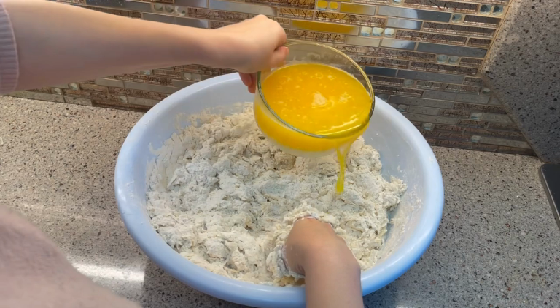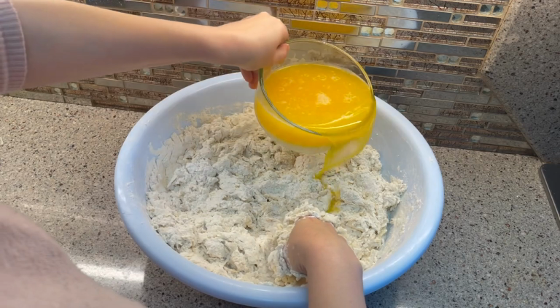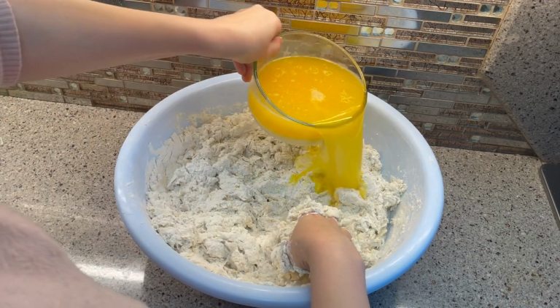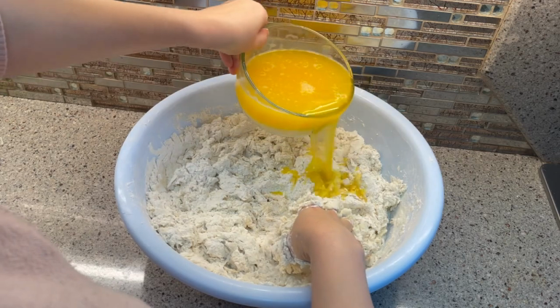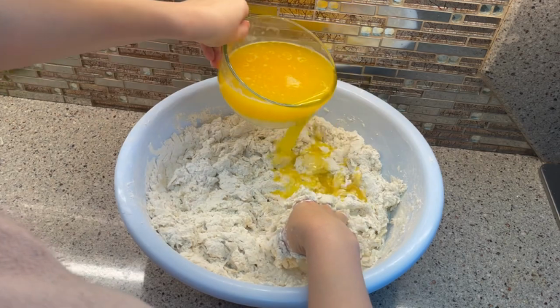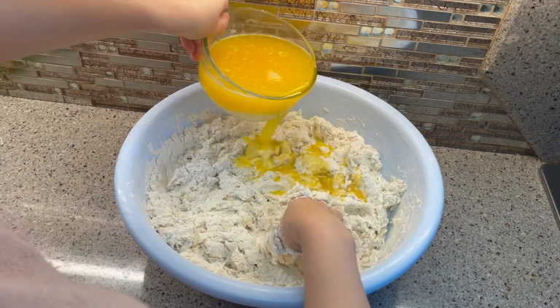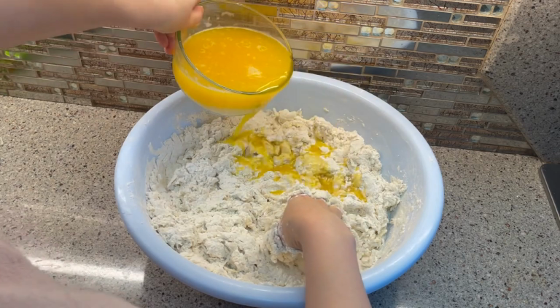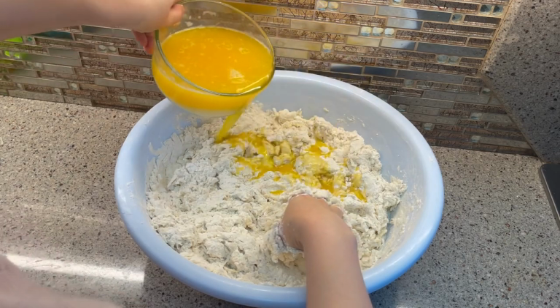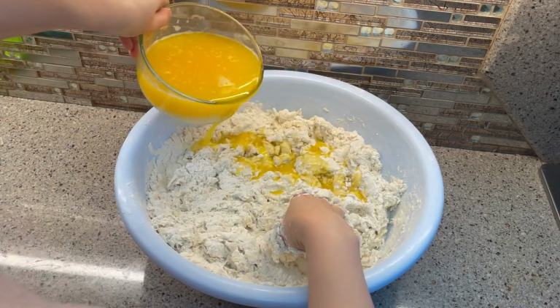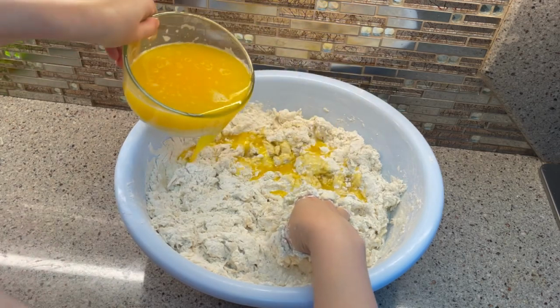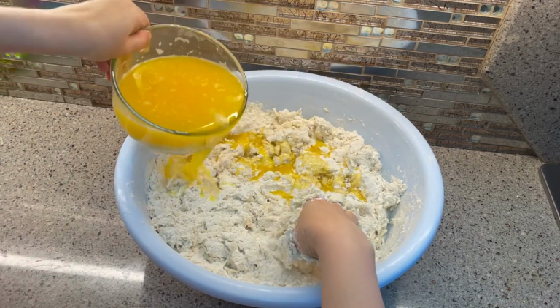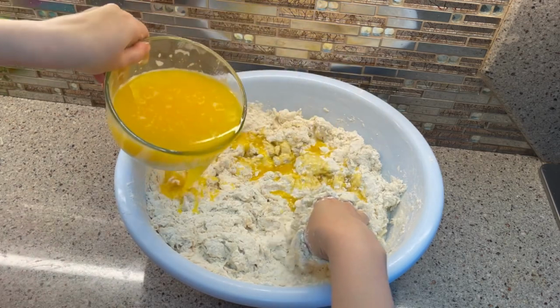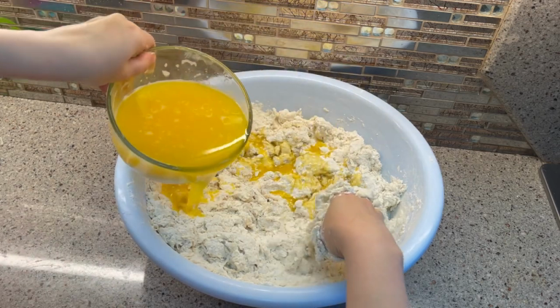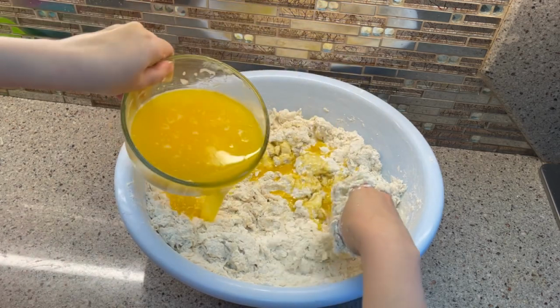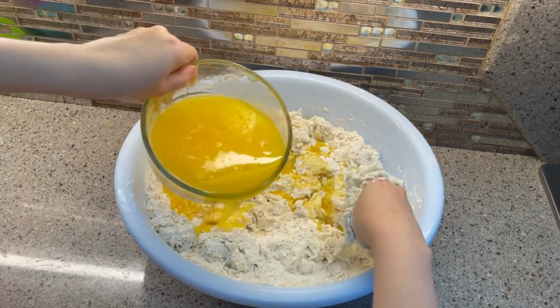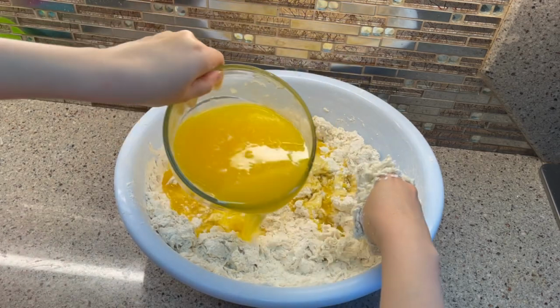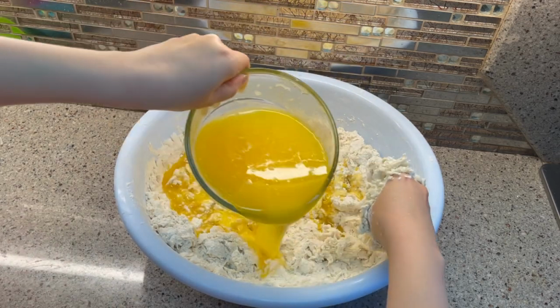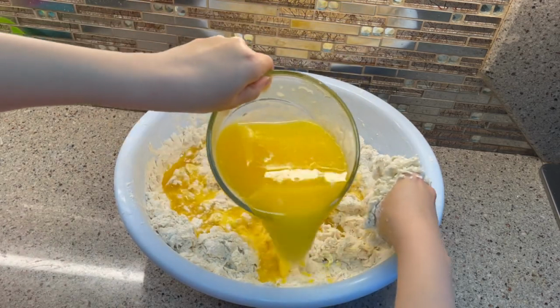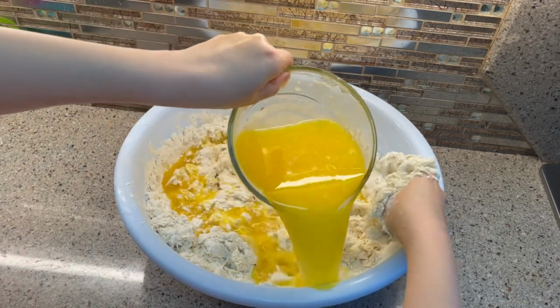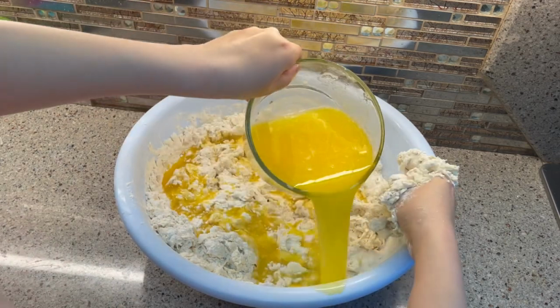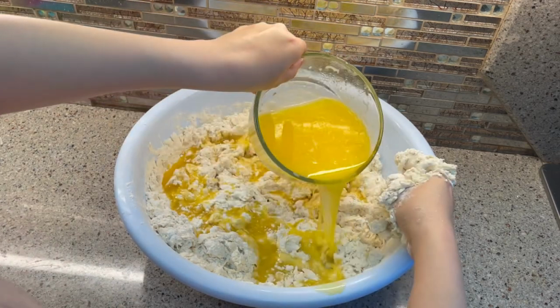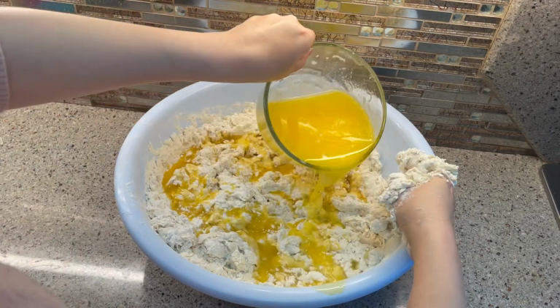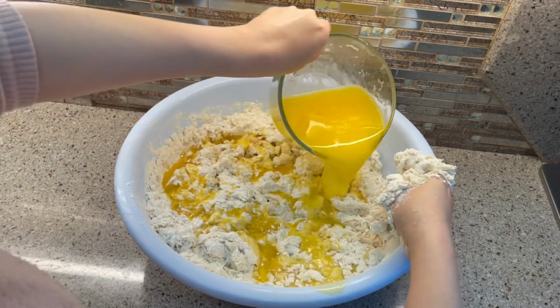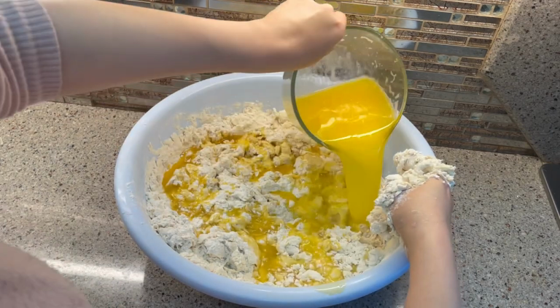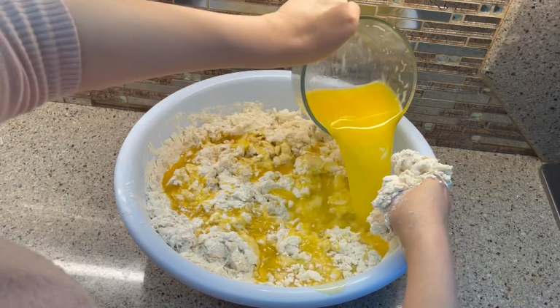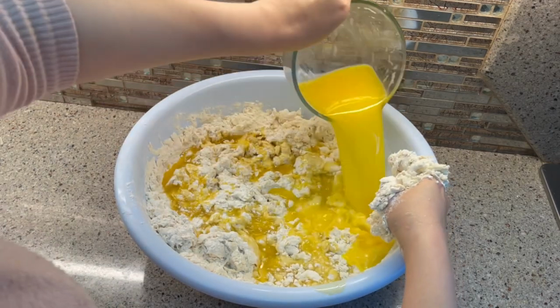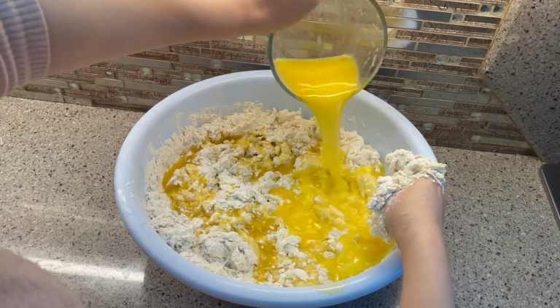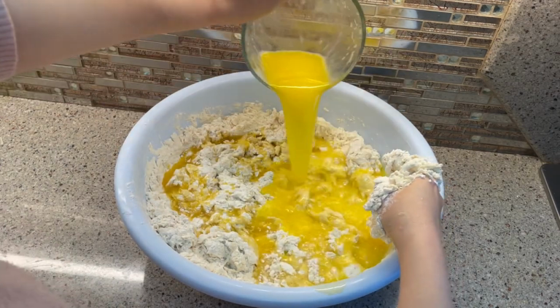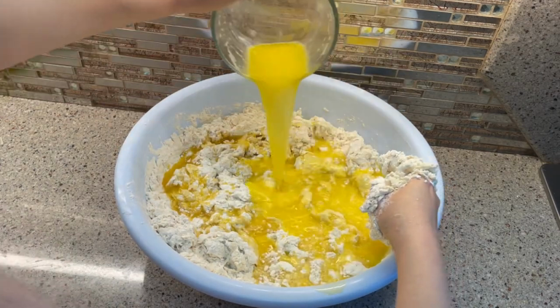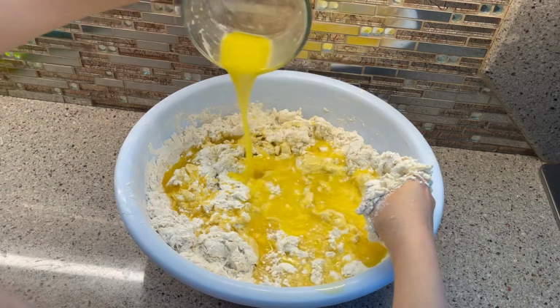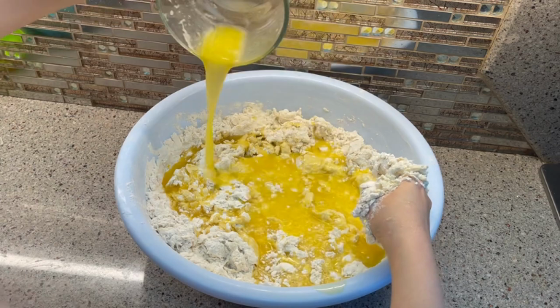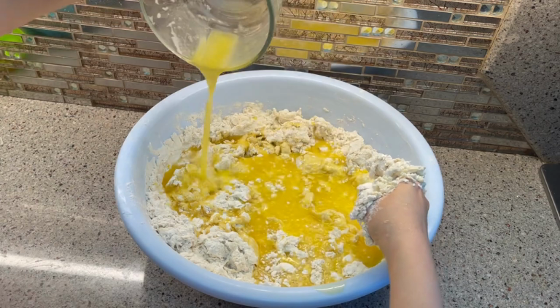And in the end I add the margarine — six sticks of margarine that I melted.